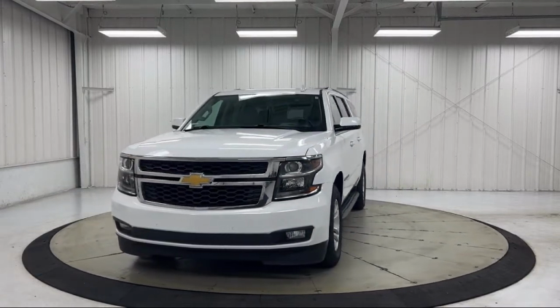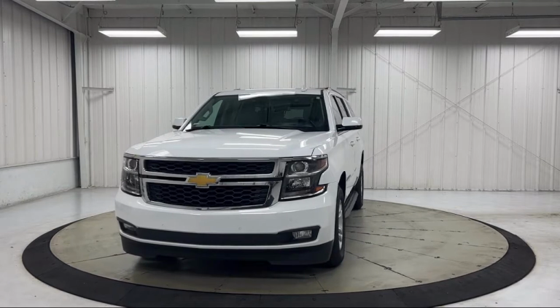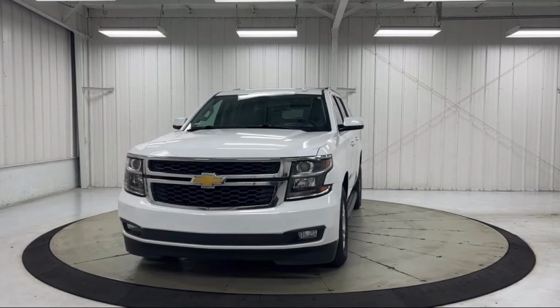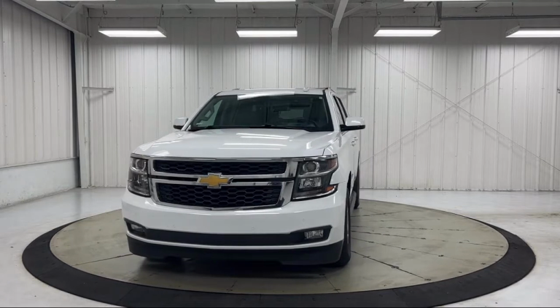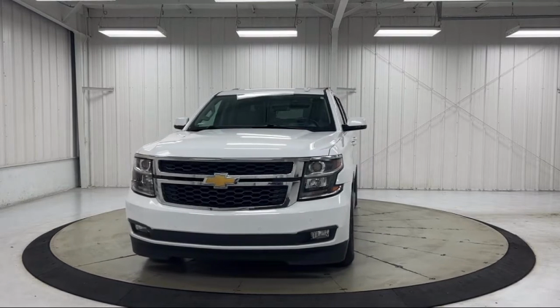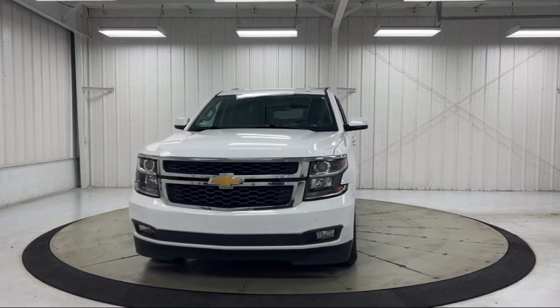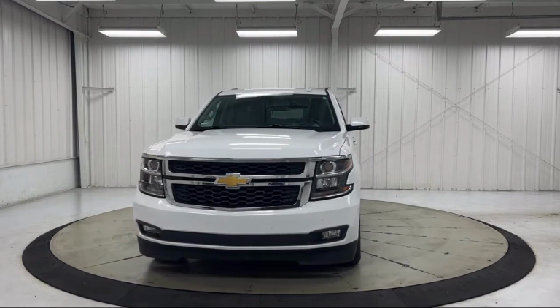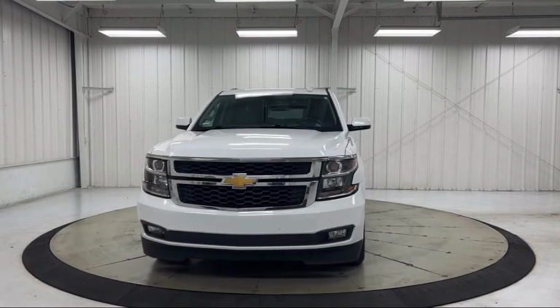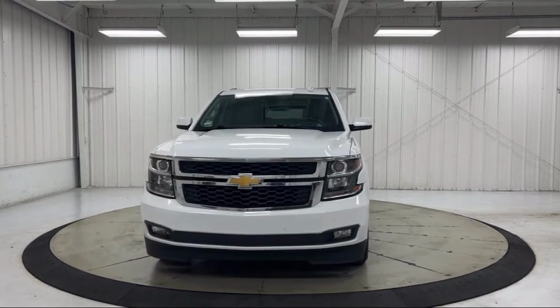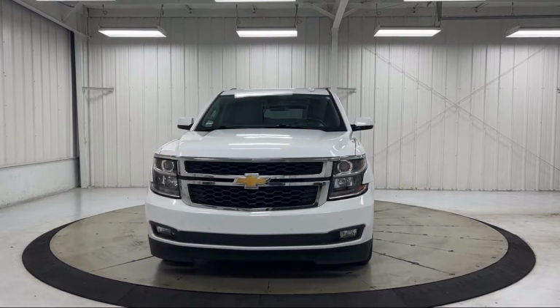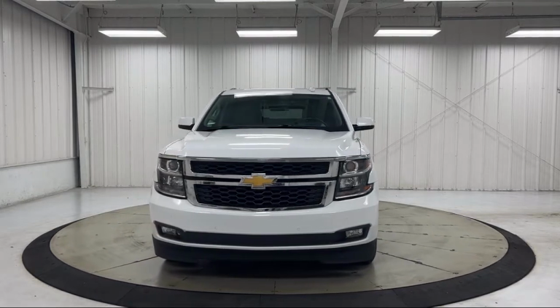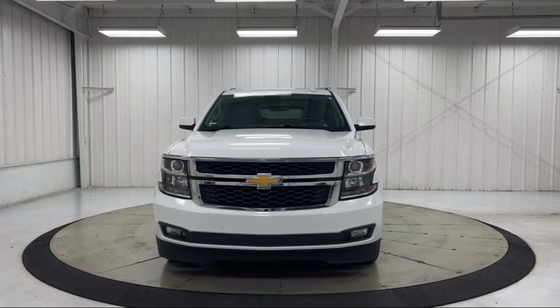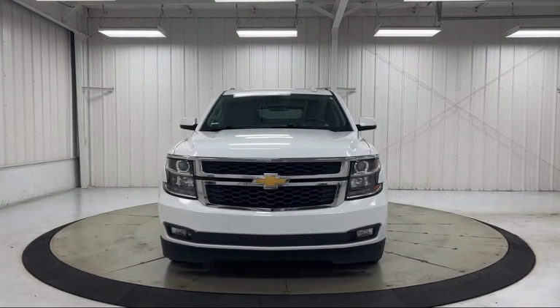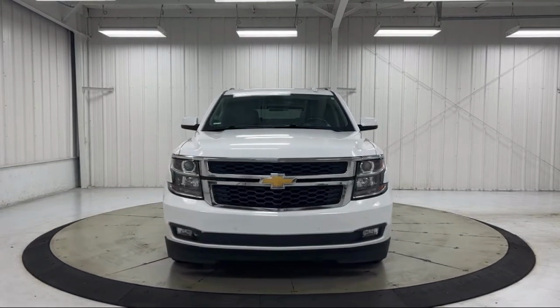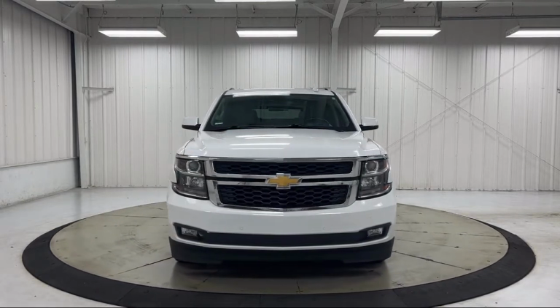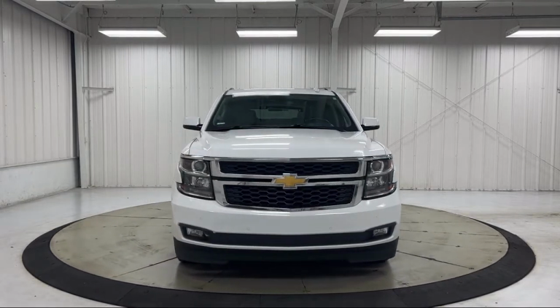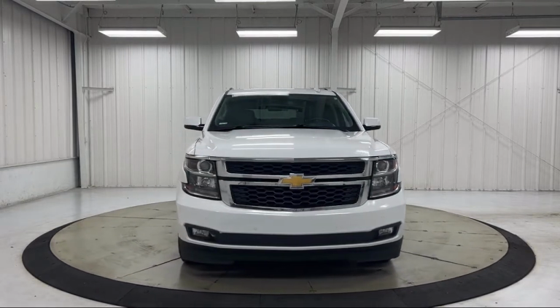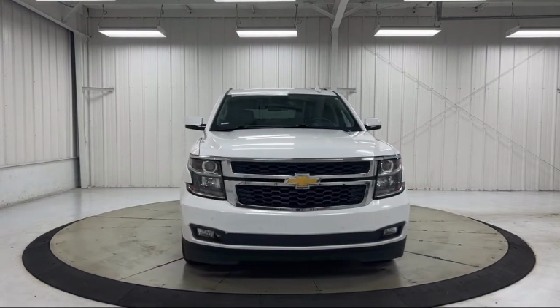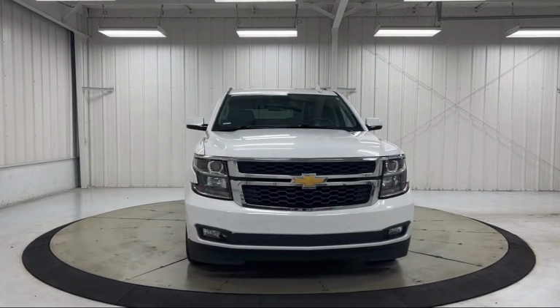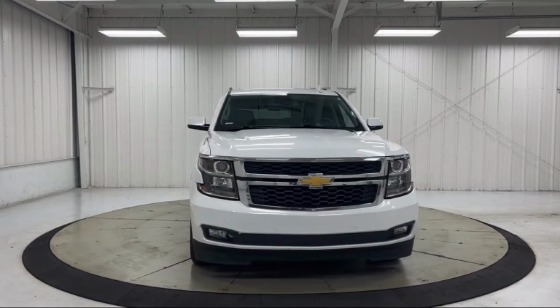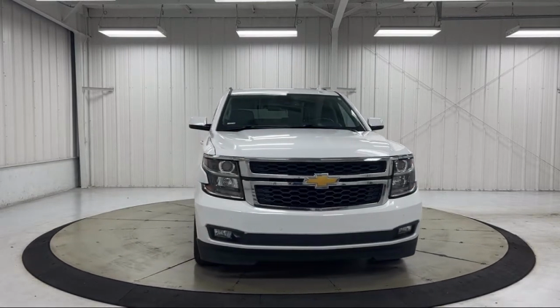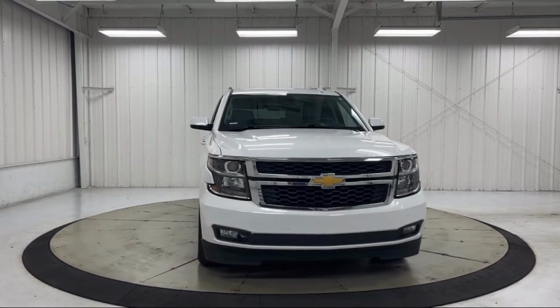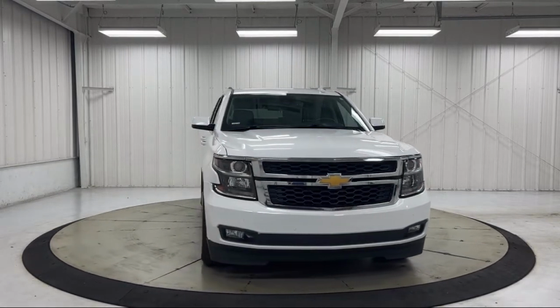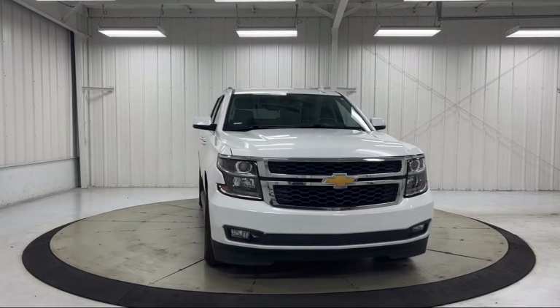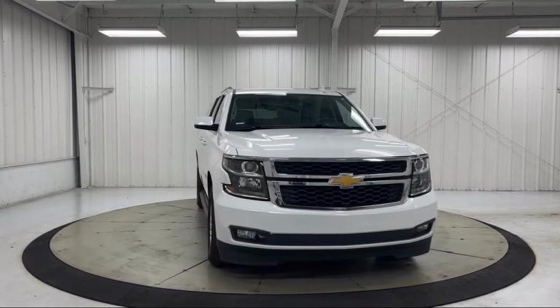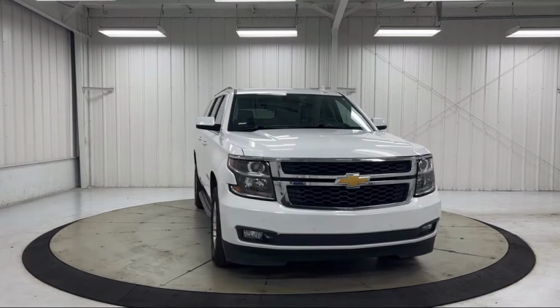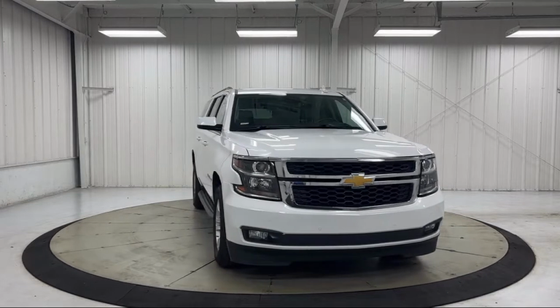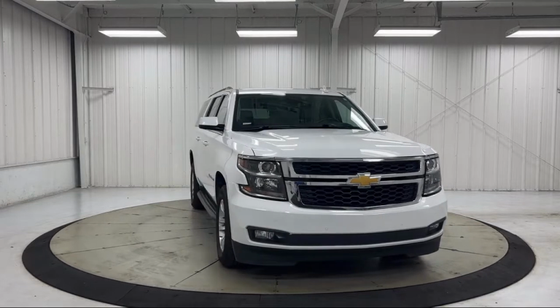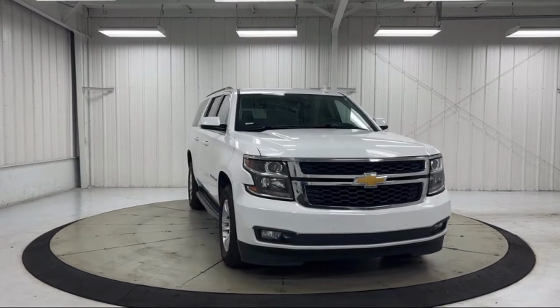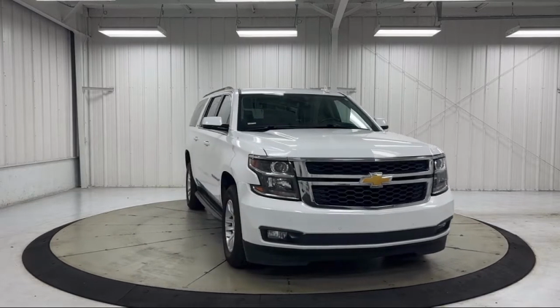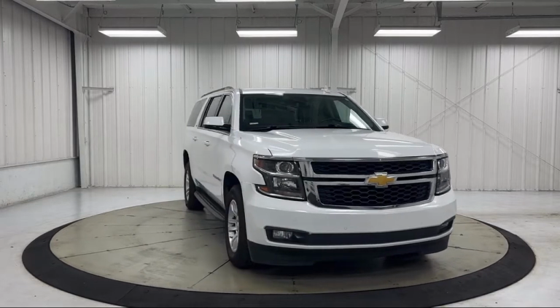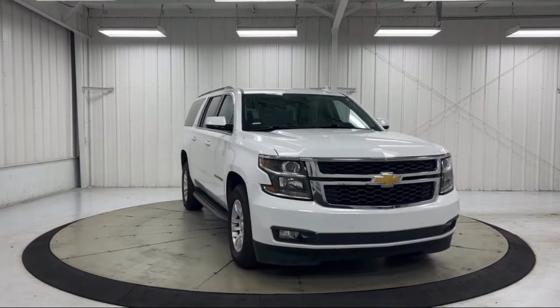It also features an enhanced driver alert package, auto high beam headlamp control, and a roof mounted luggage rack with side rails.